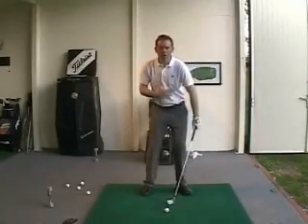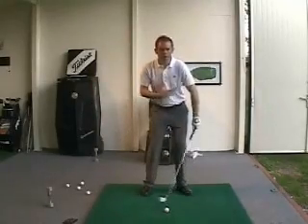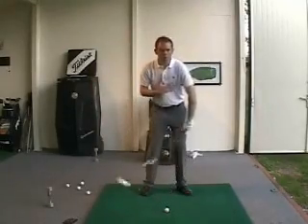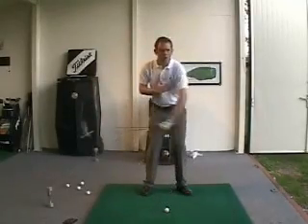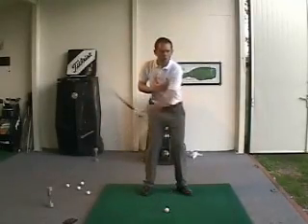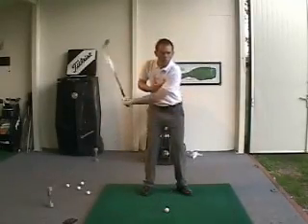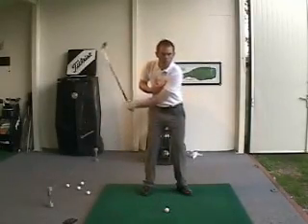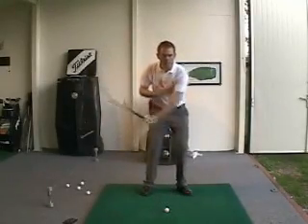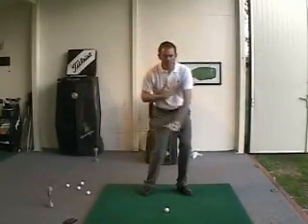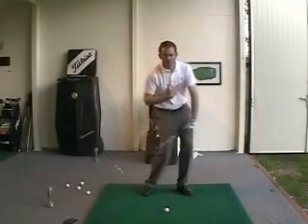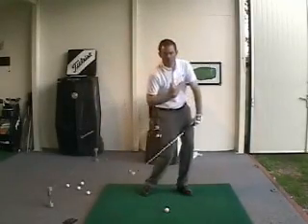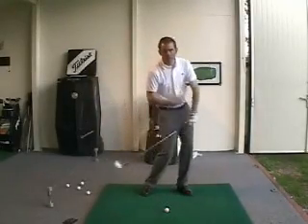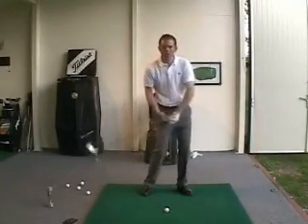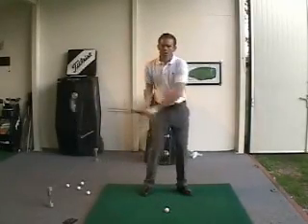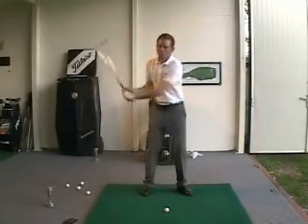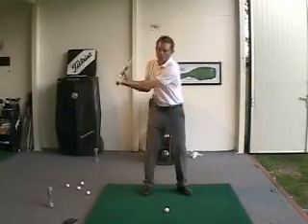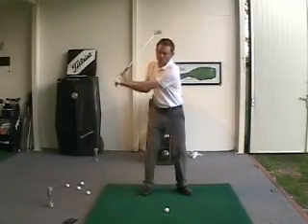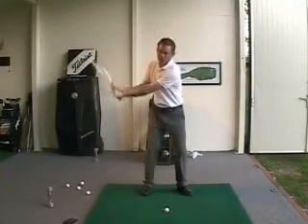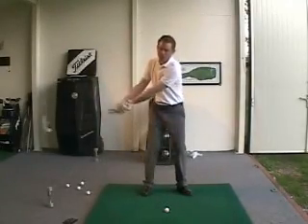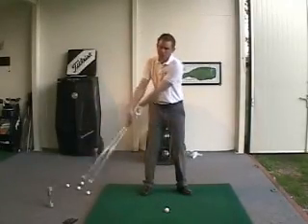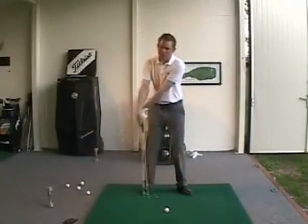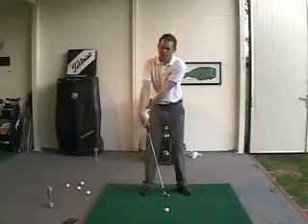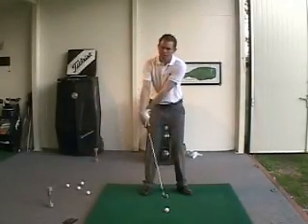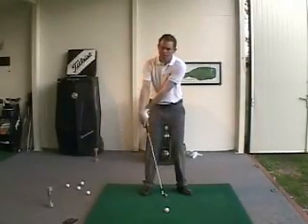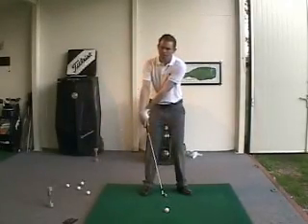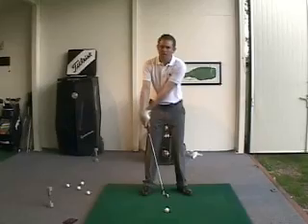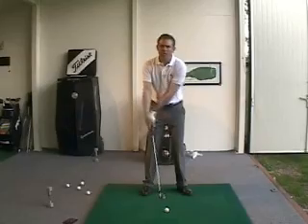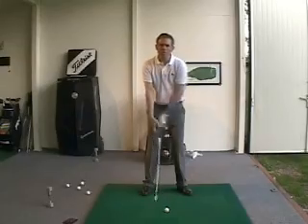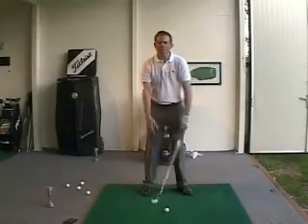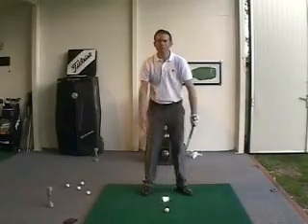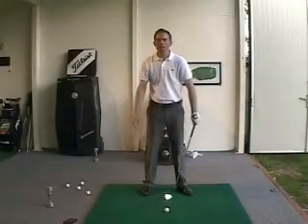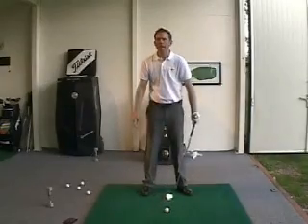Awareness for: what is my body doing? What is the club doing? Am I releasing the club too early?